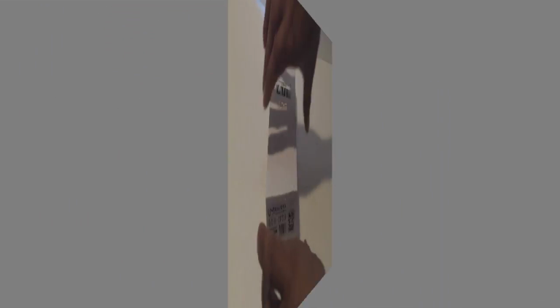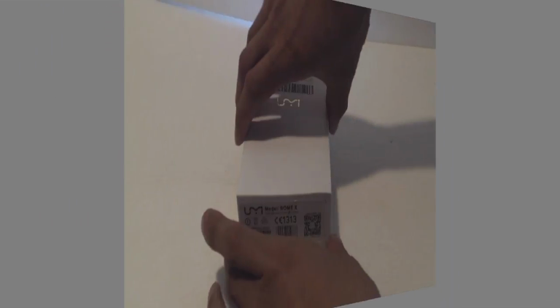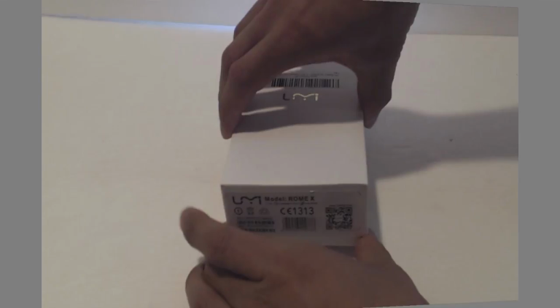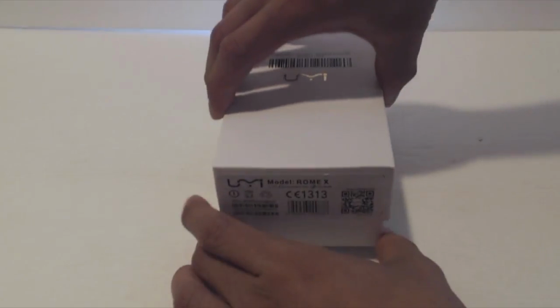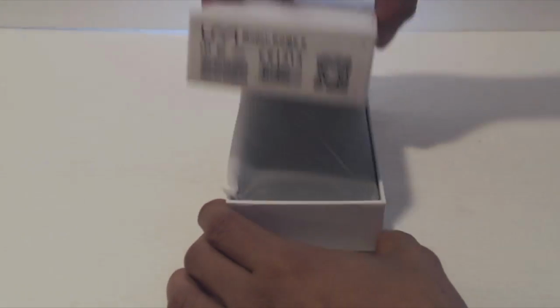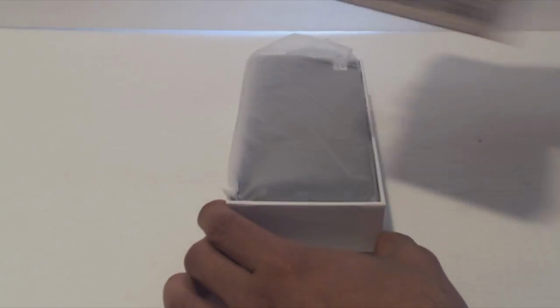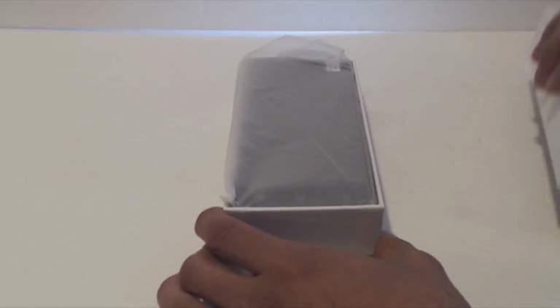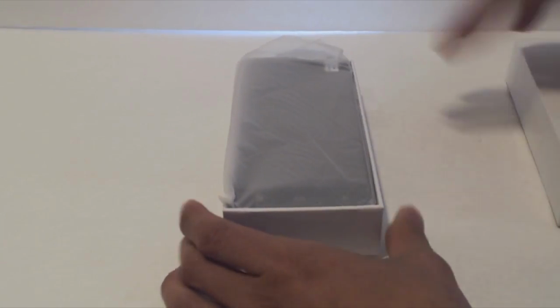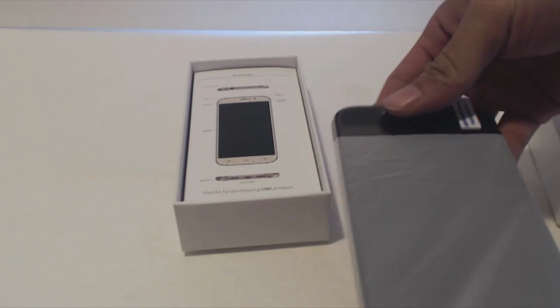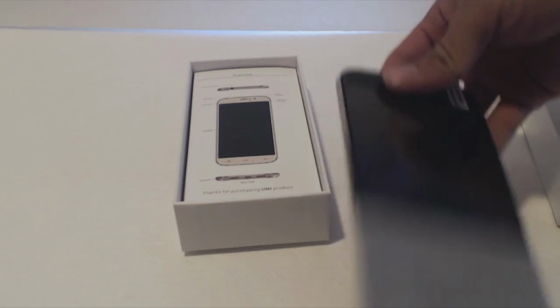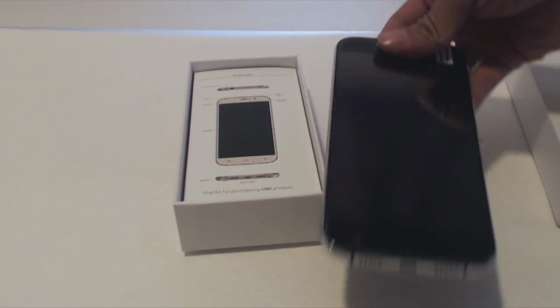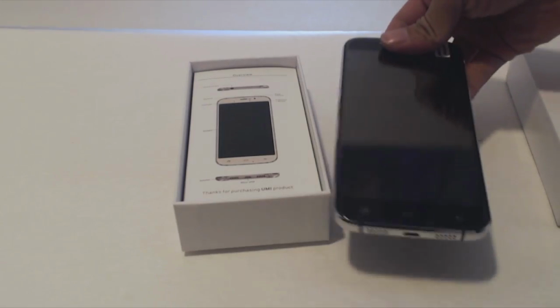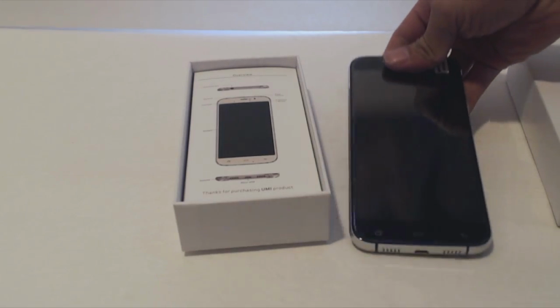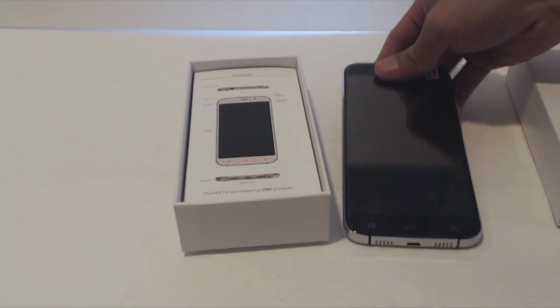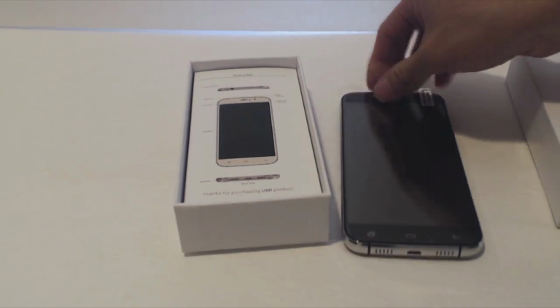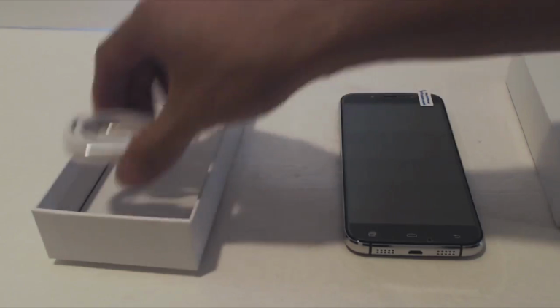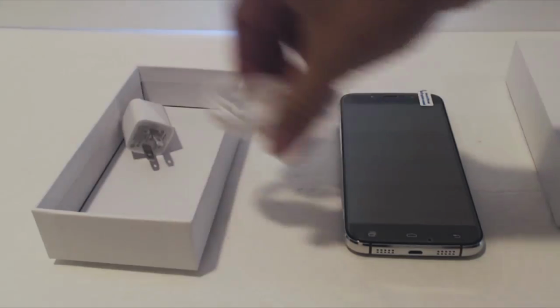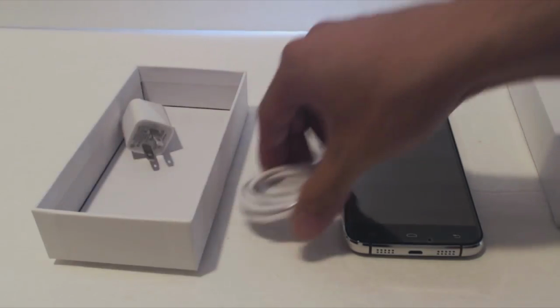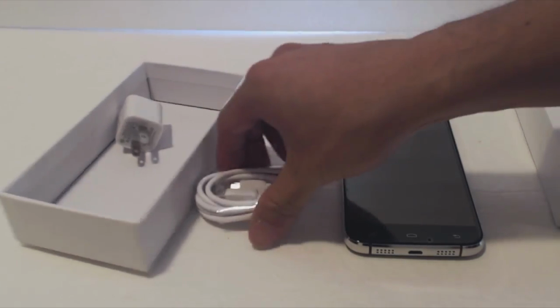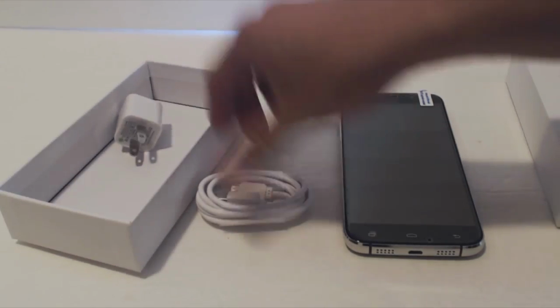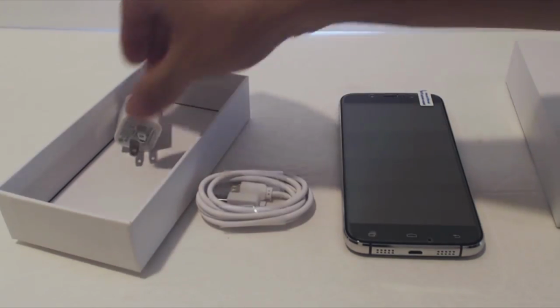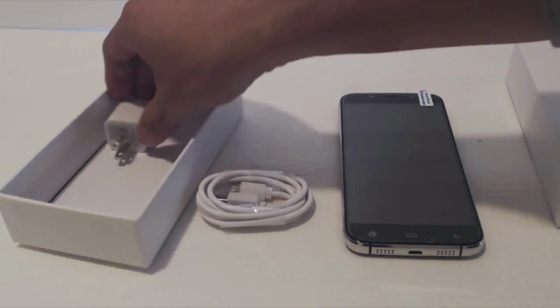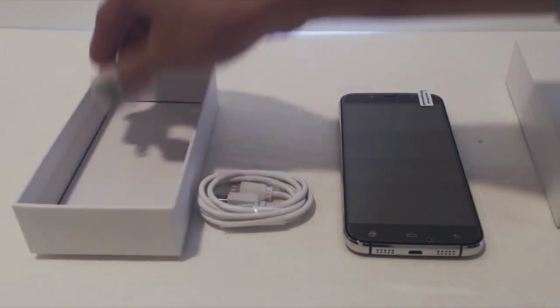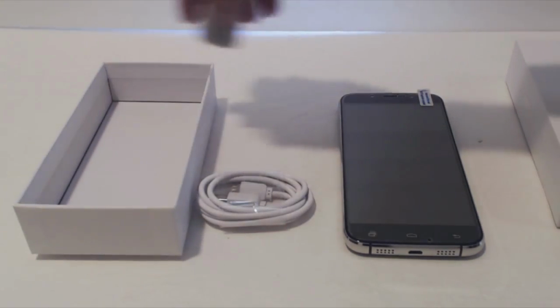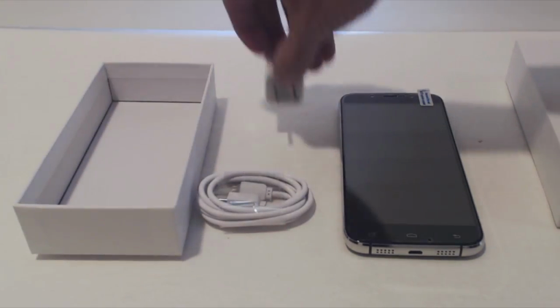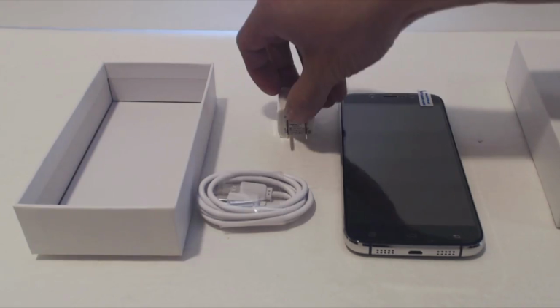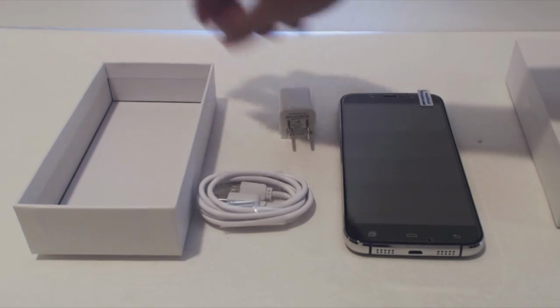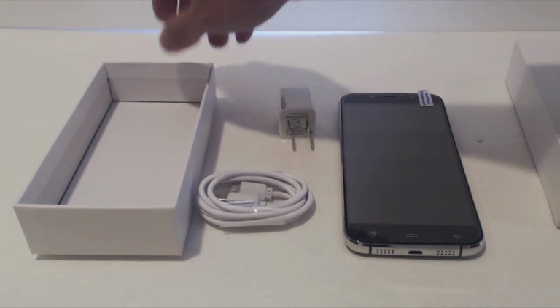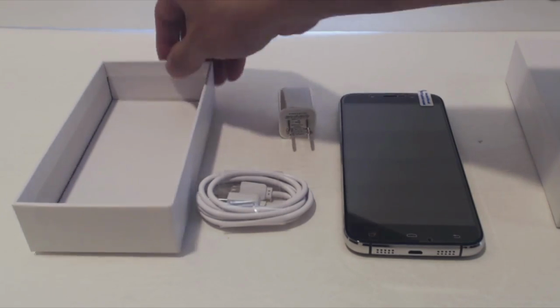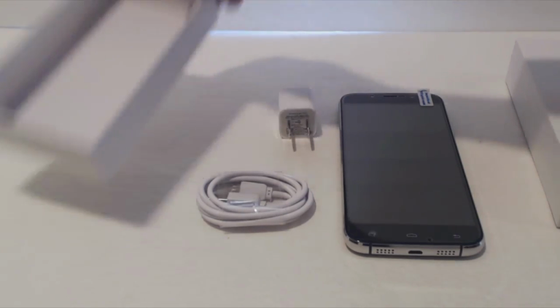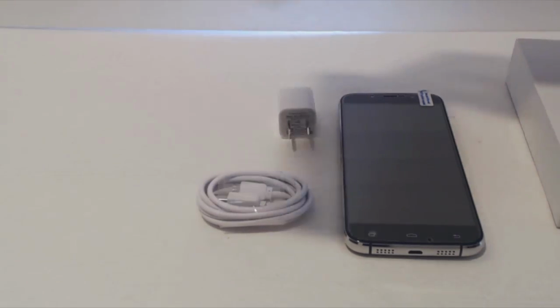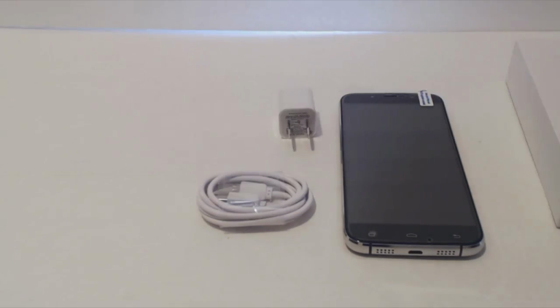Here's what's in the box. You'll get the phone, a 40-inch micro USB cable, and a power adapter.